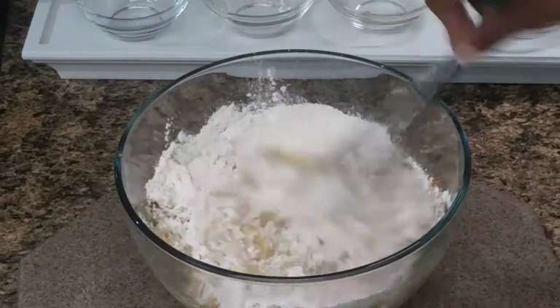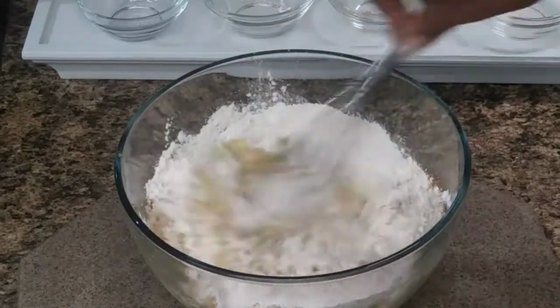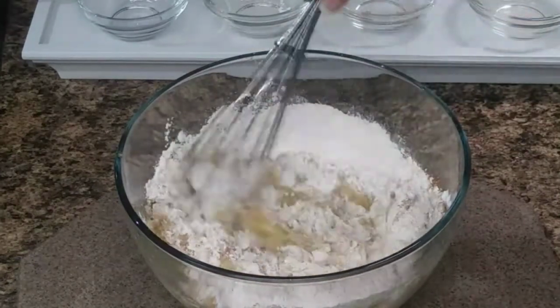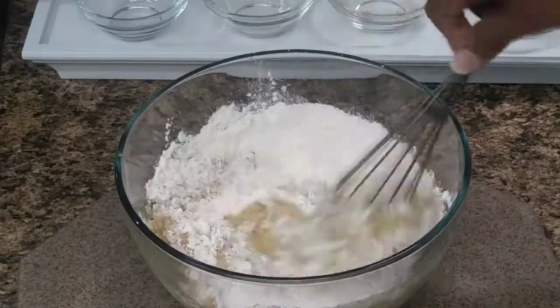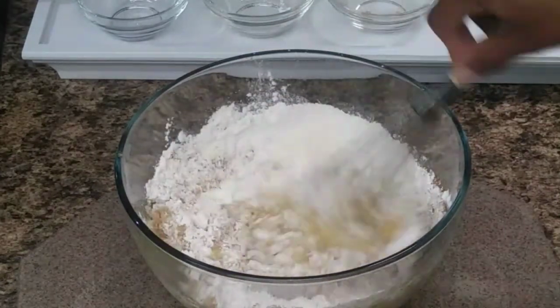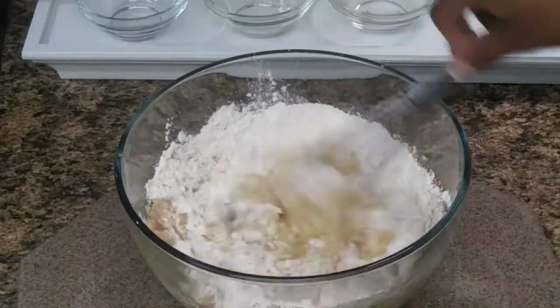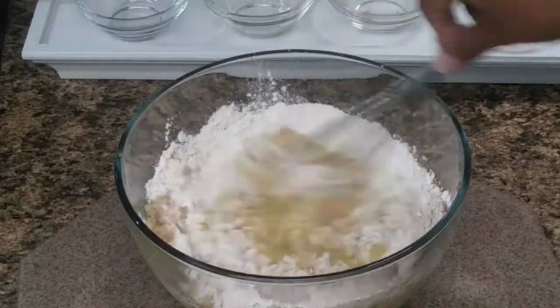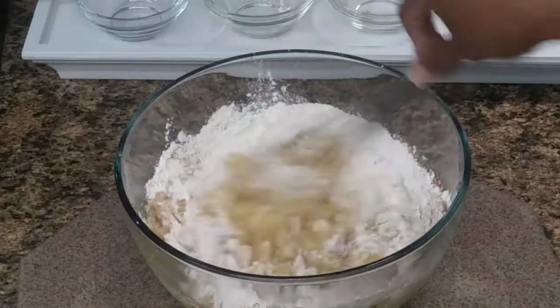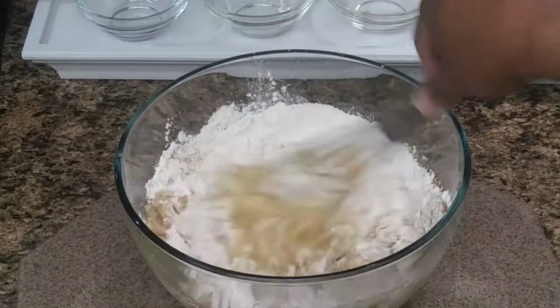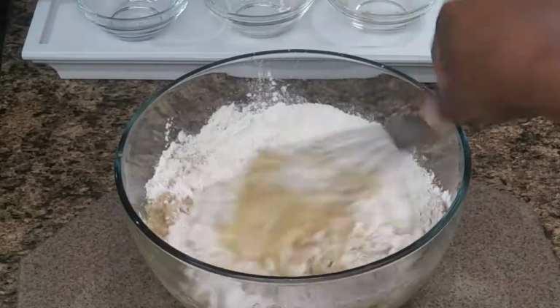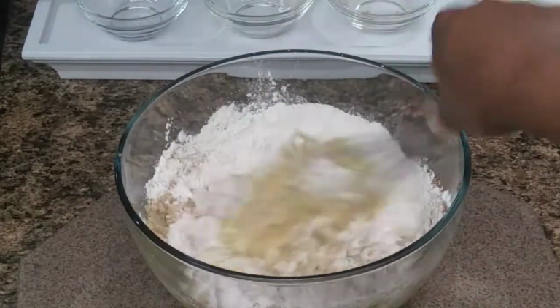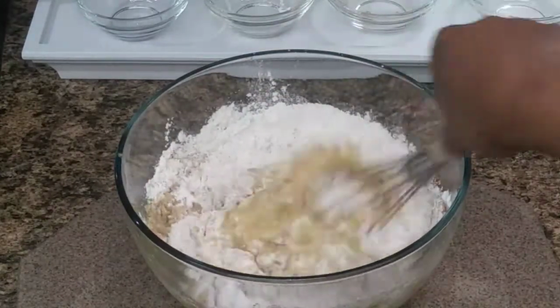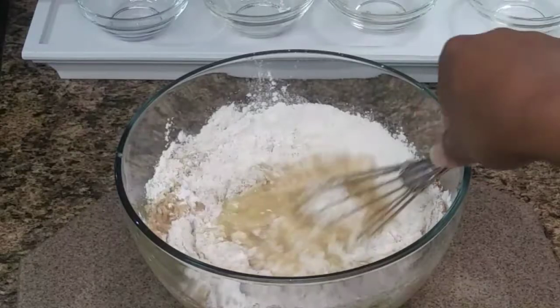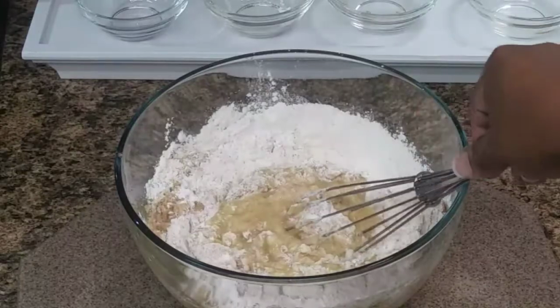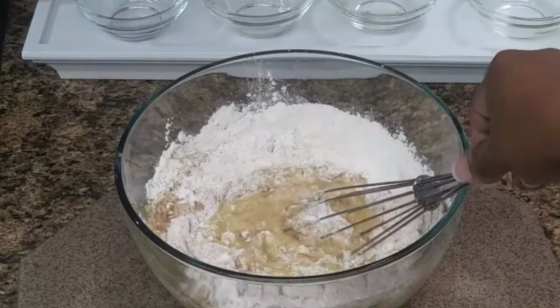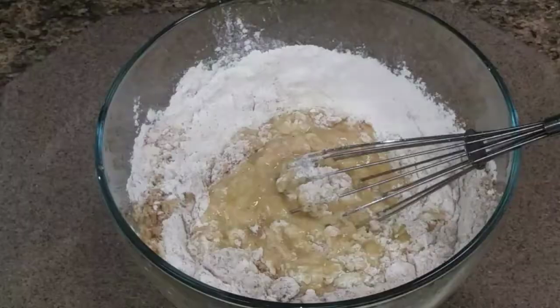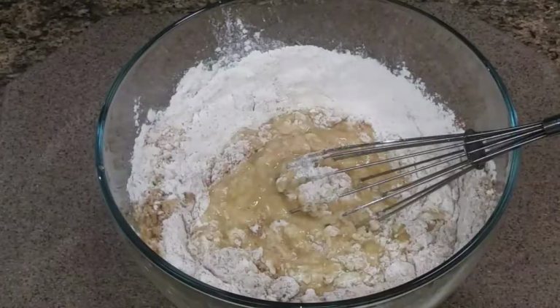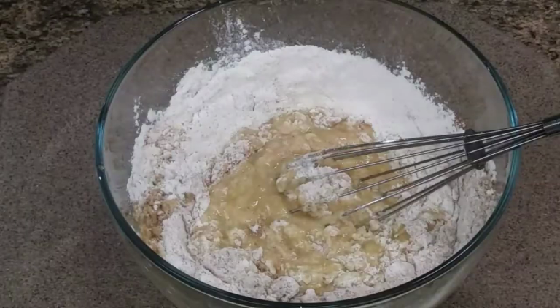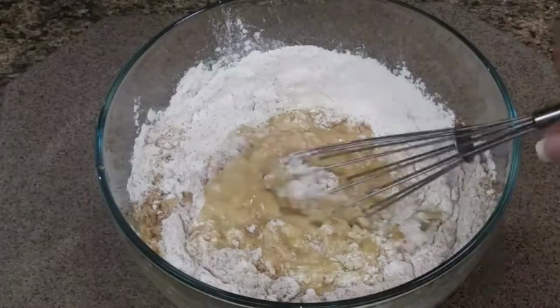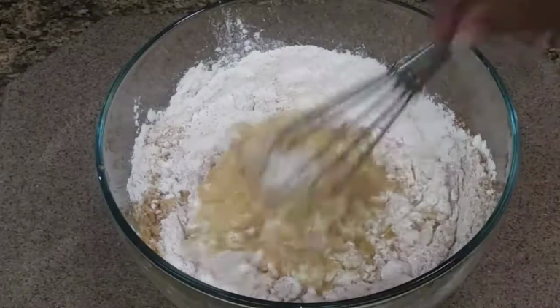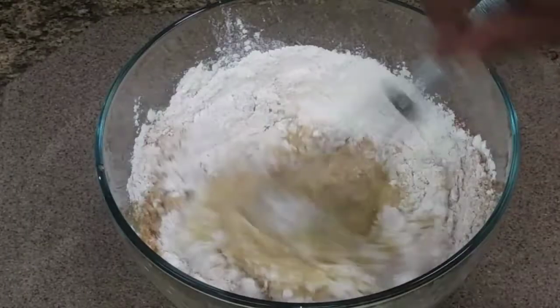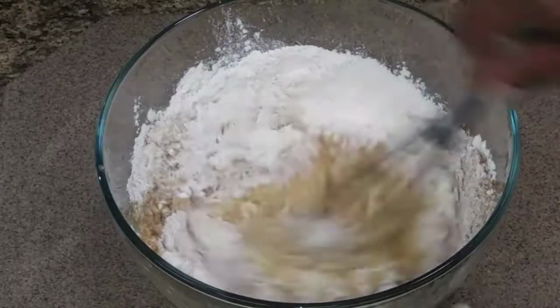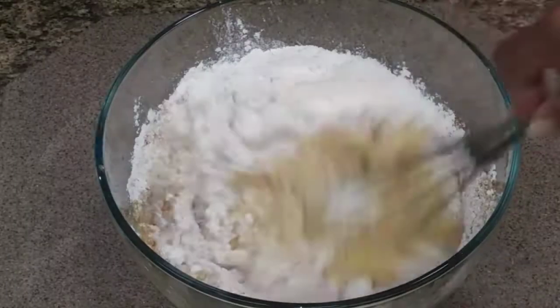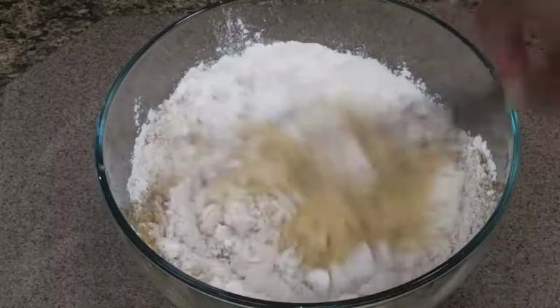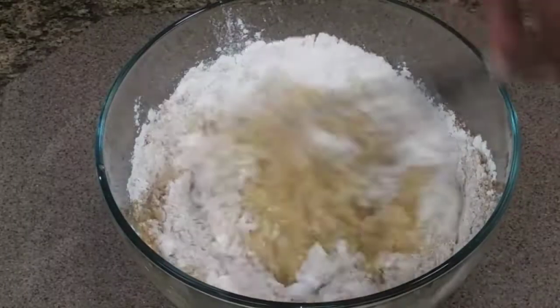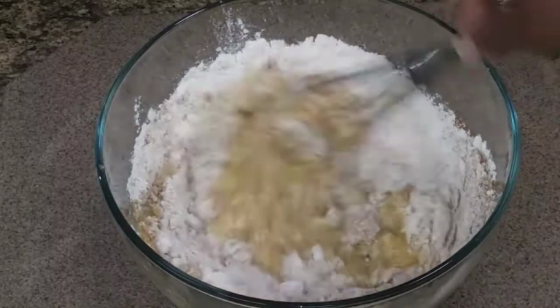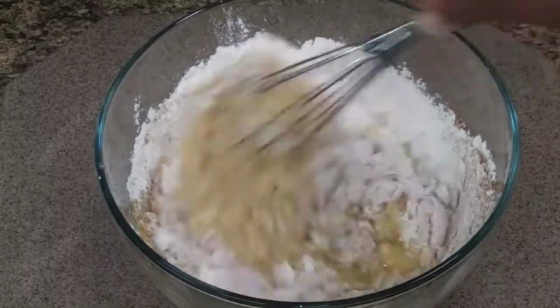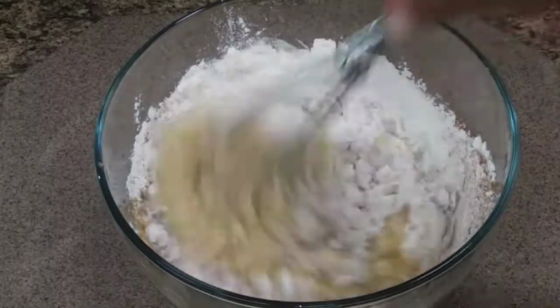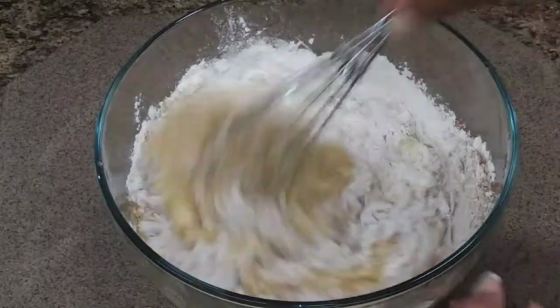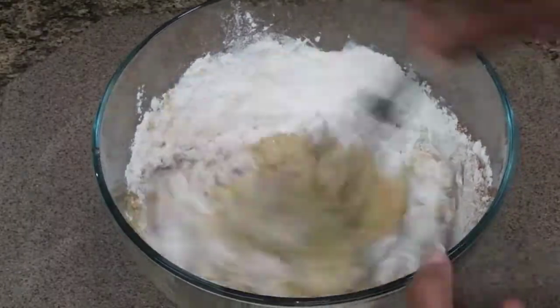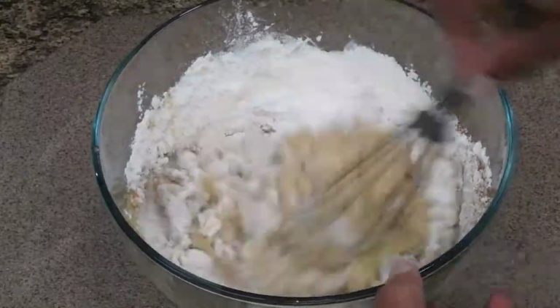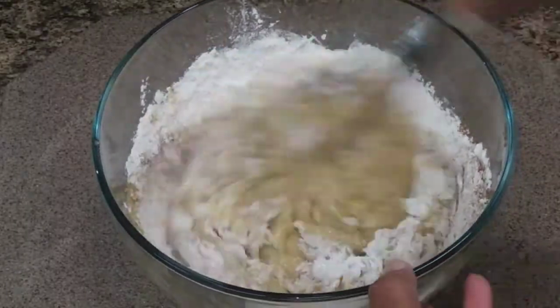And then you are going to whisk that all together. Make sure it is all well combined.